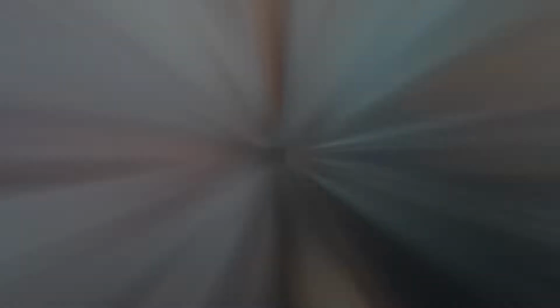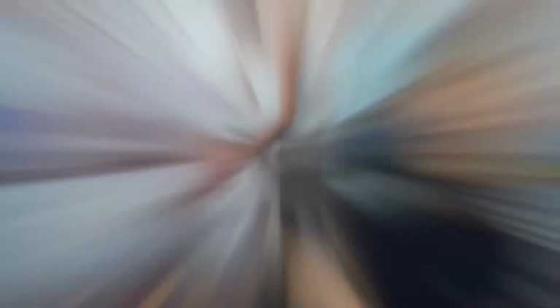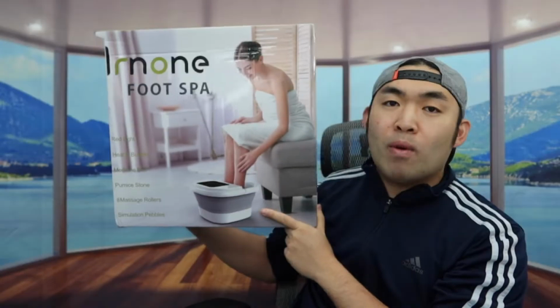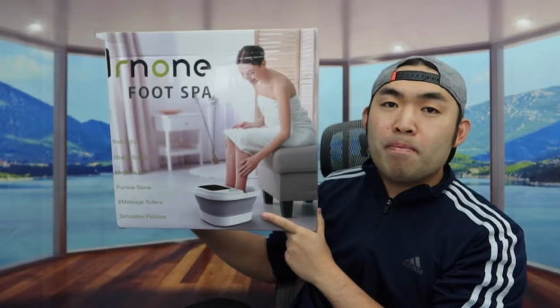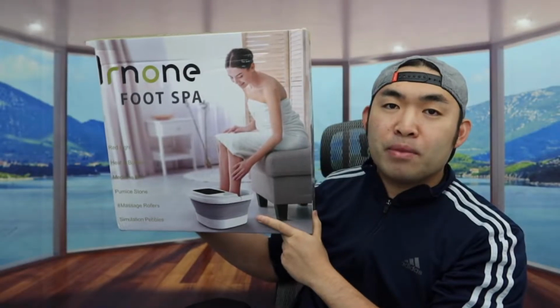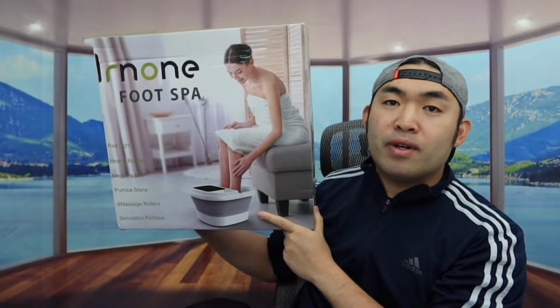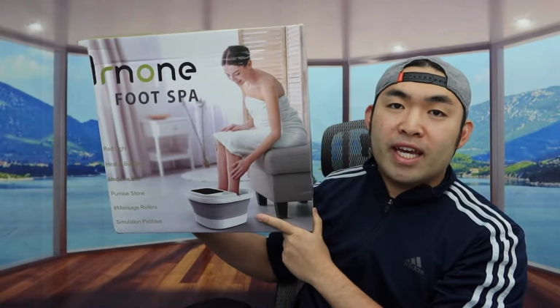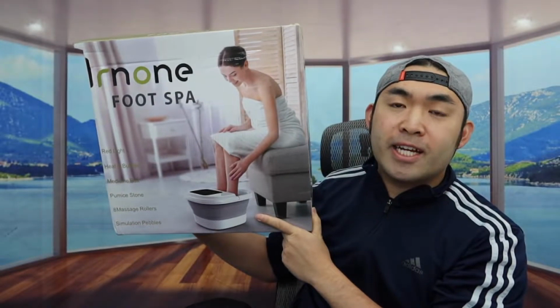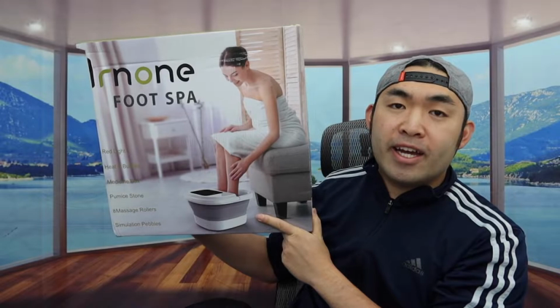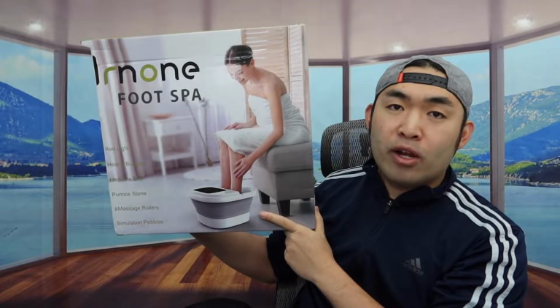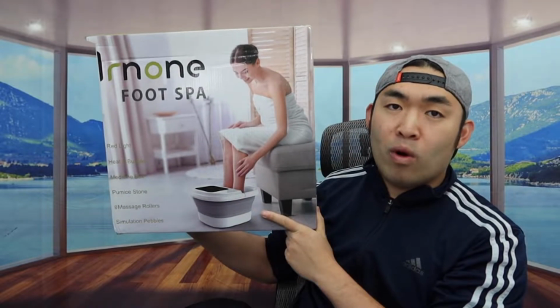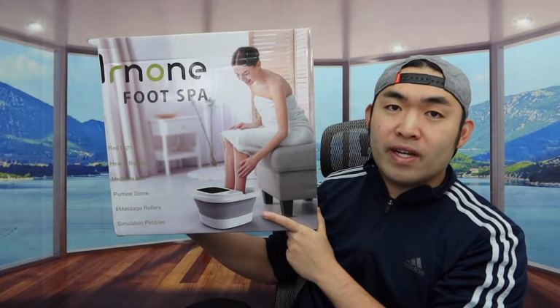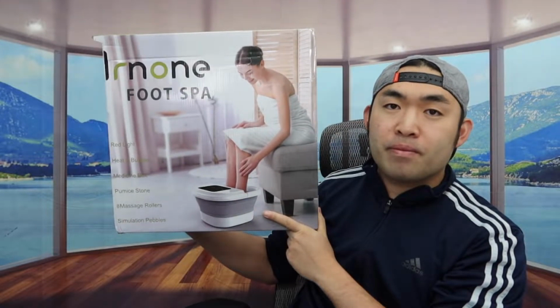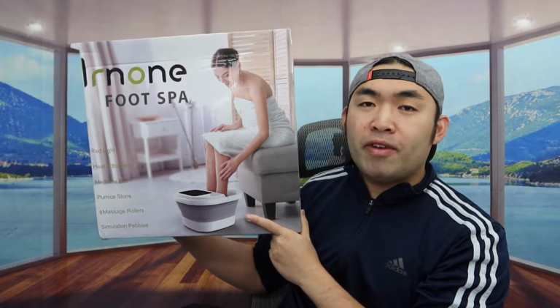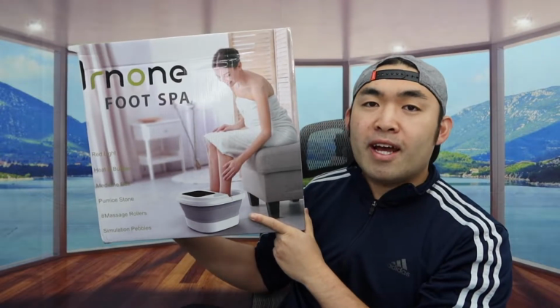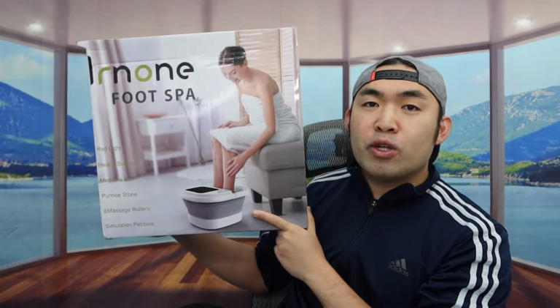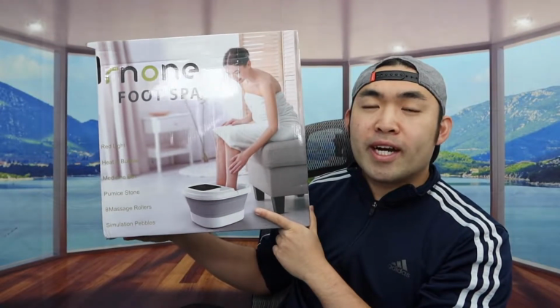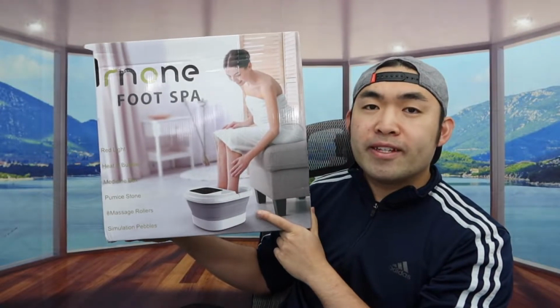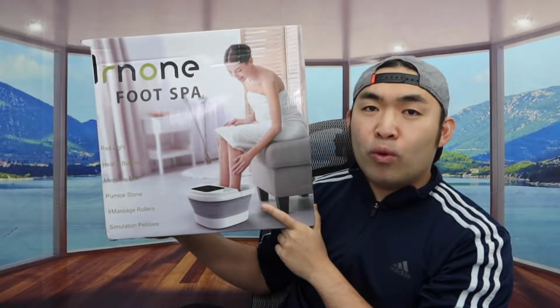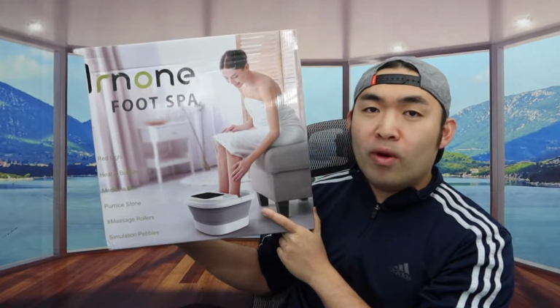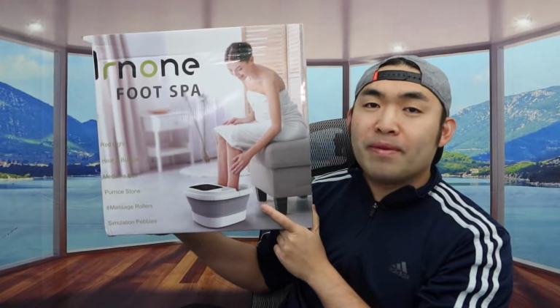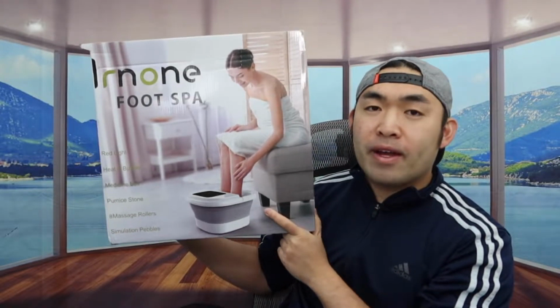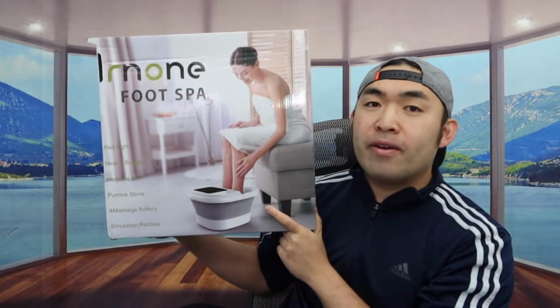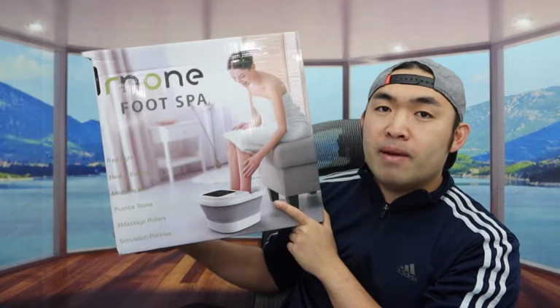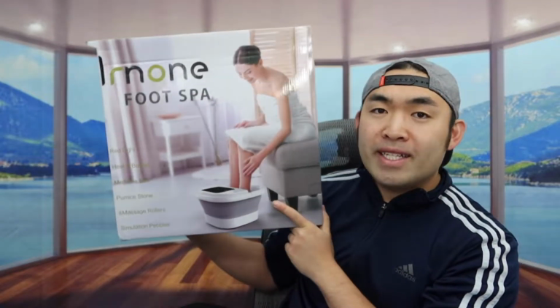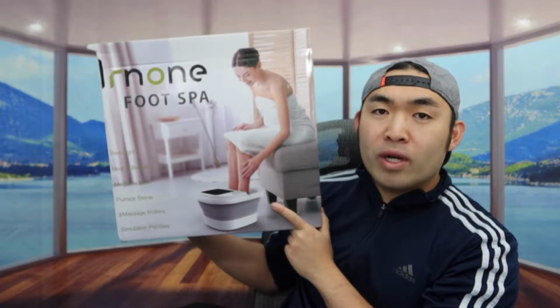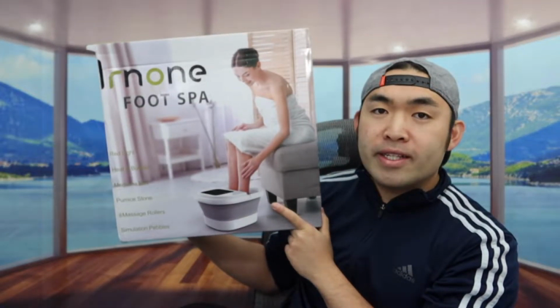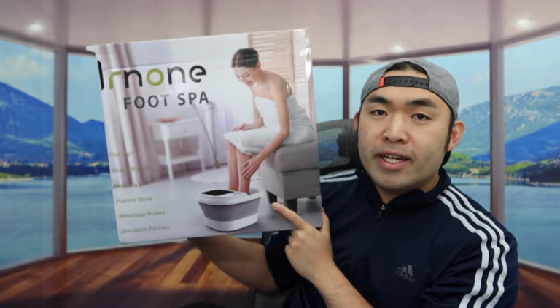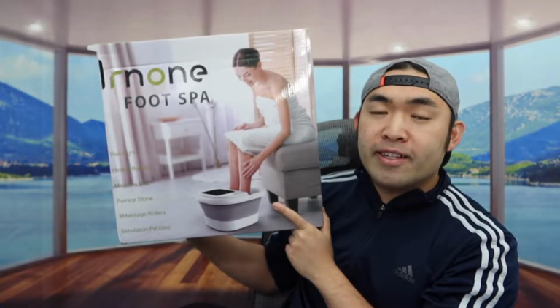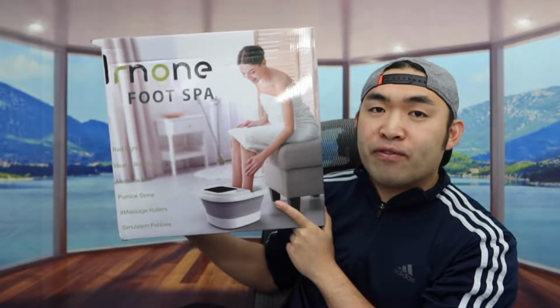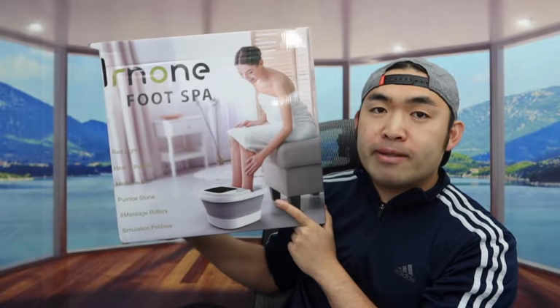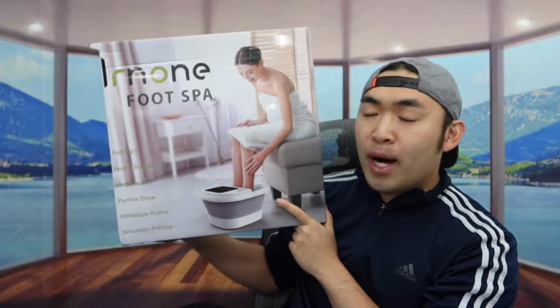Hey G-Squad, welcome back to my episode of Is It Worth It. So for today's episode, we got this cool product, and basically what this is, it's a foot spa.